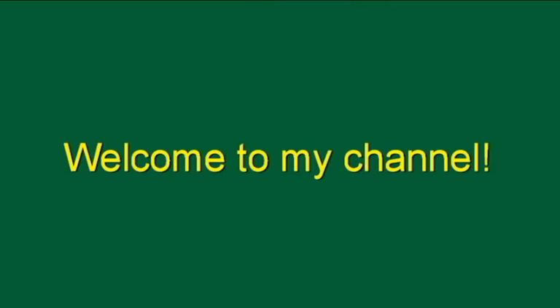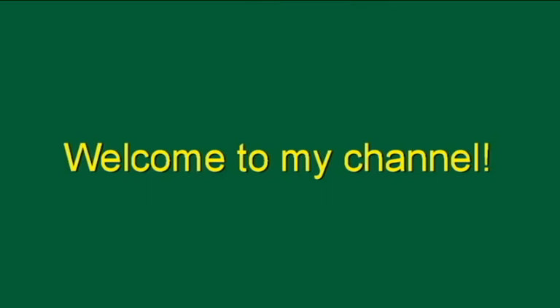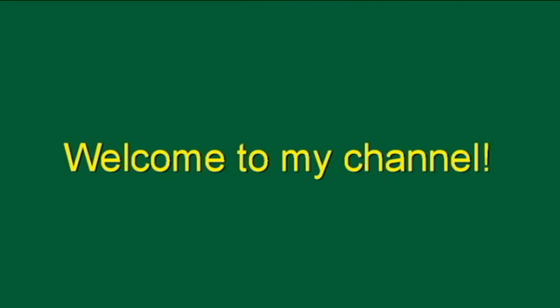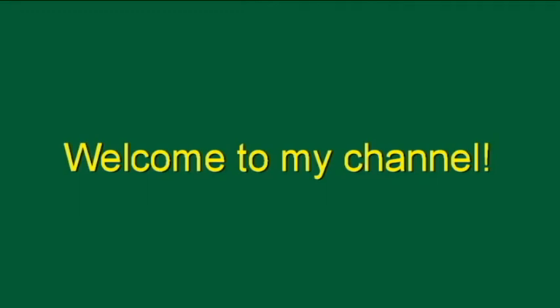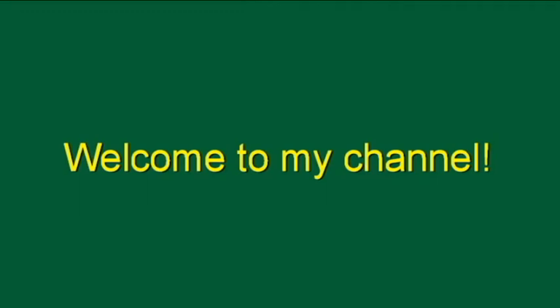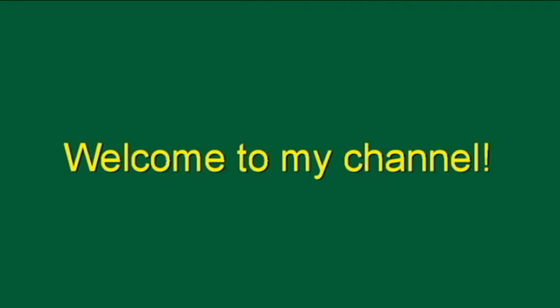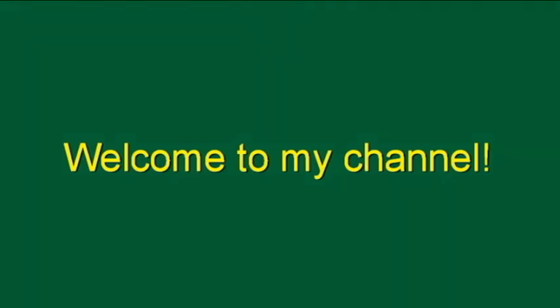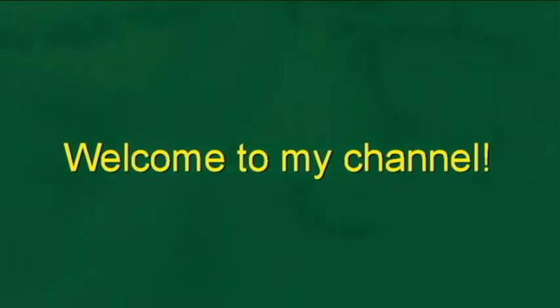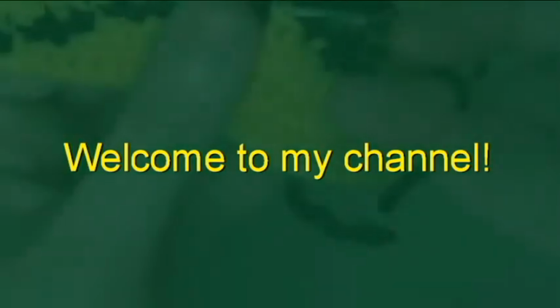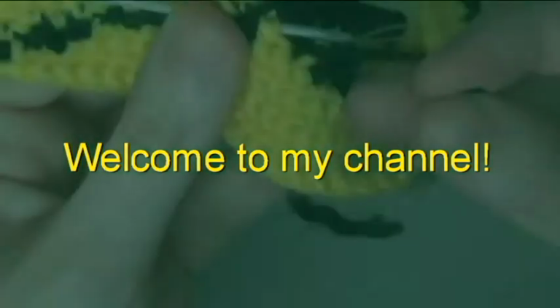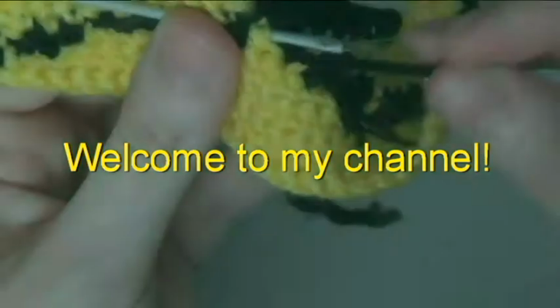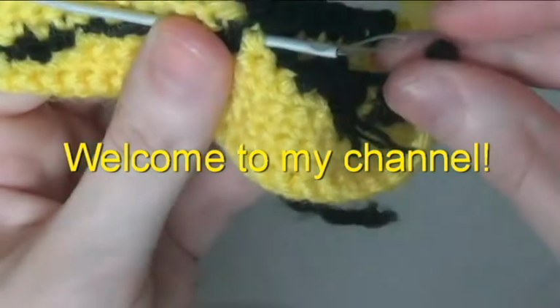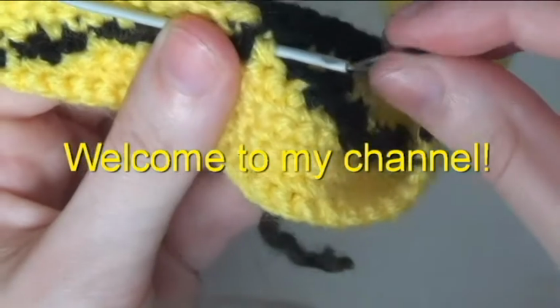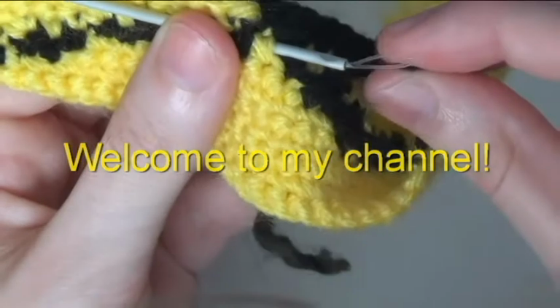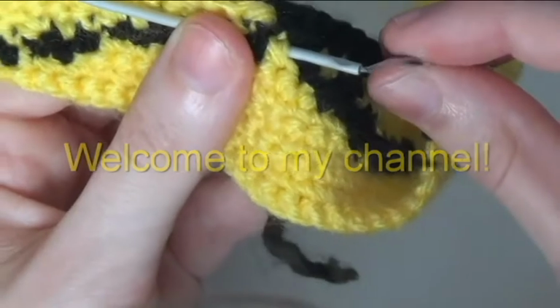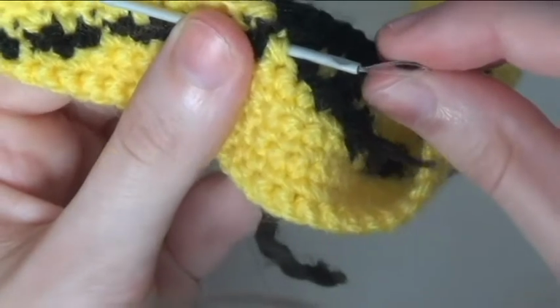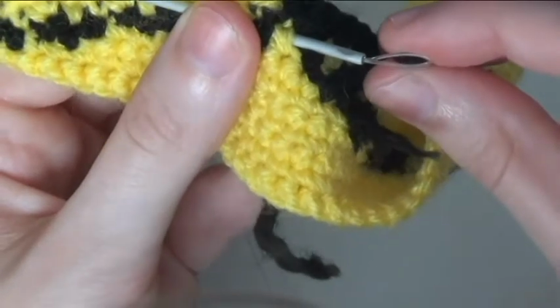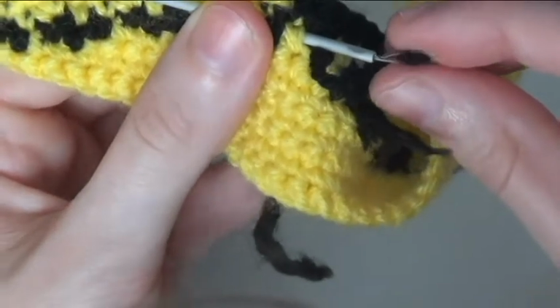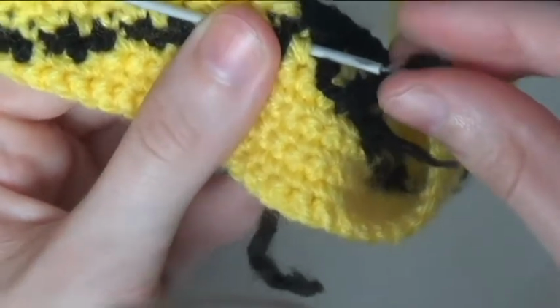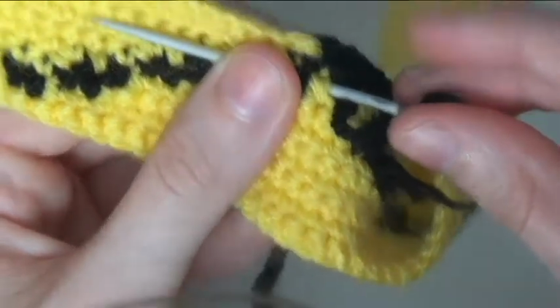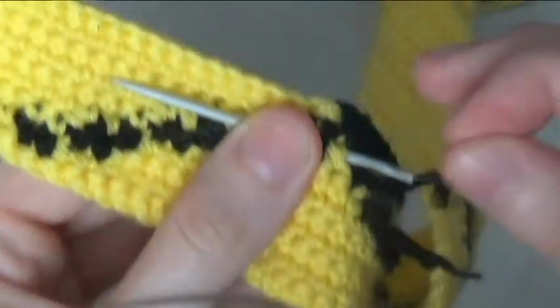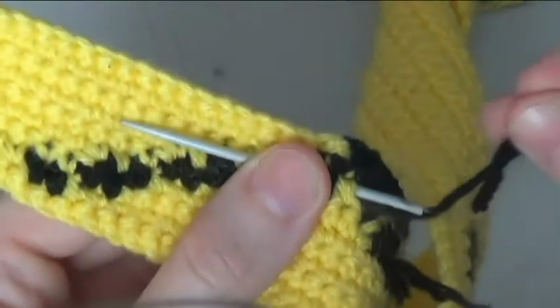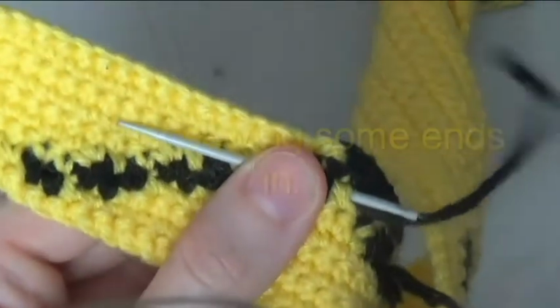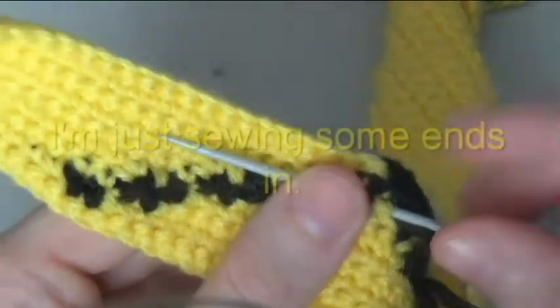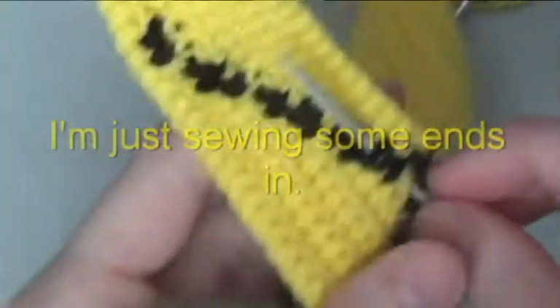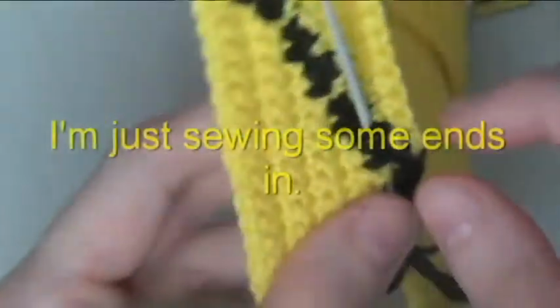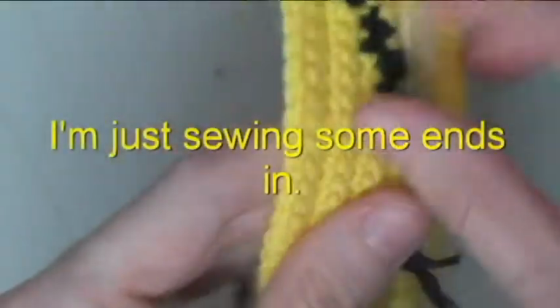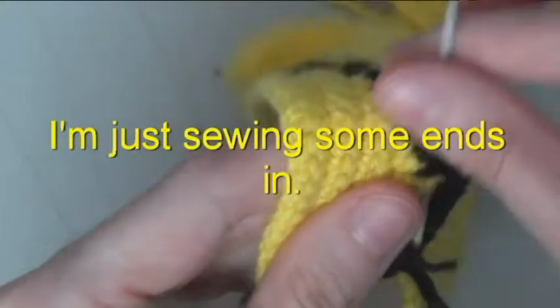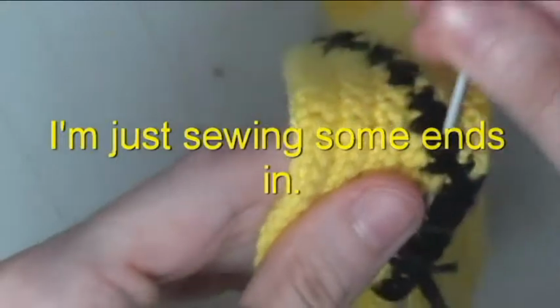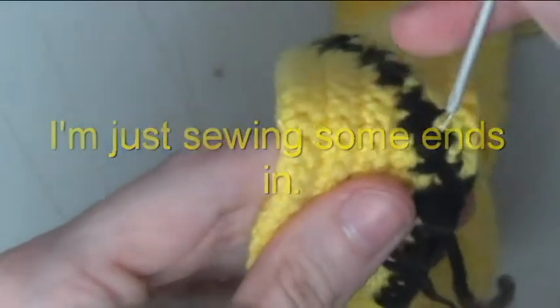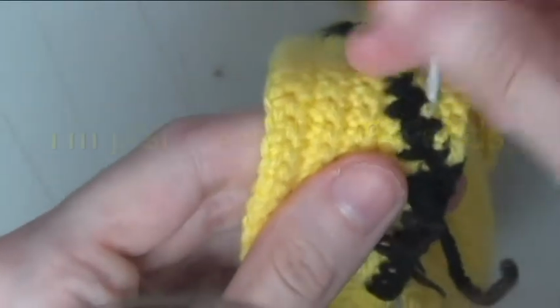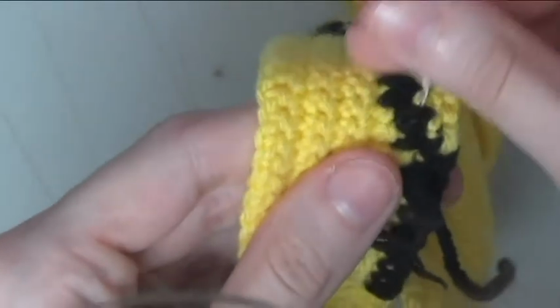Welcome to my channel. I am just sewing some ends in.